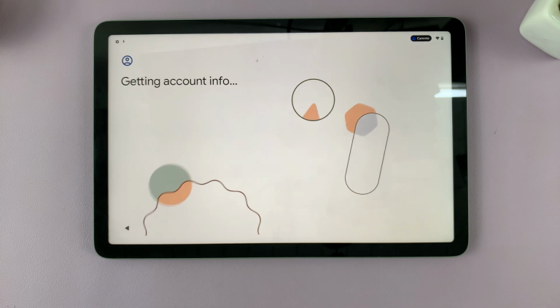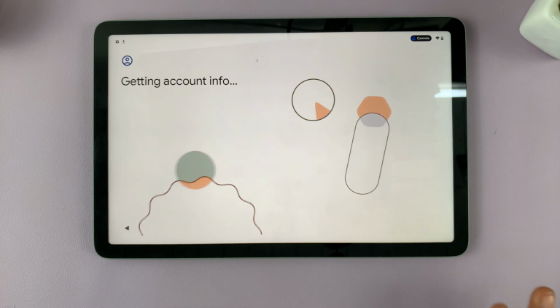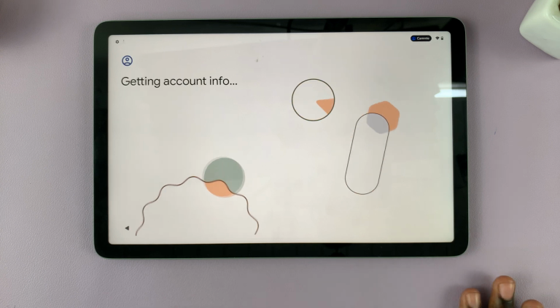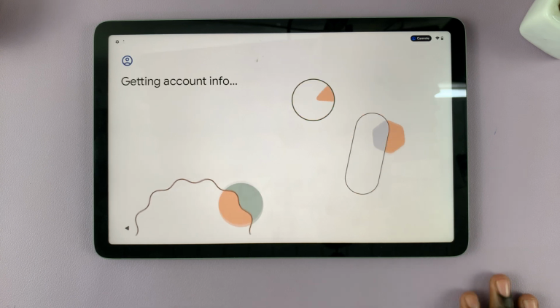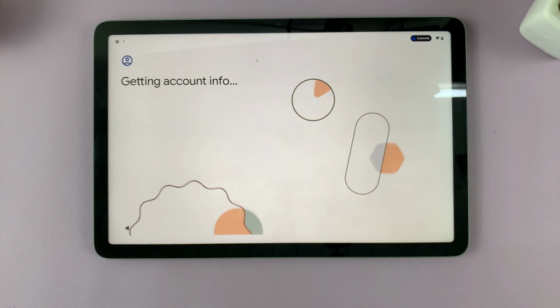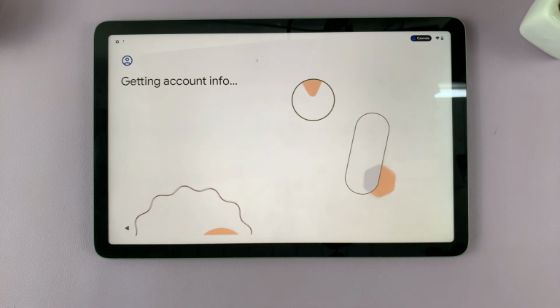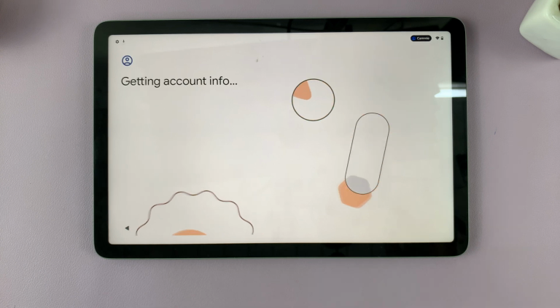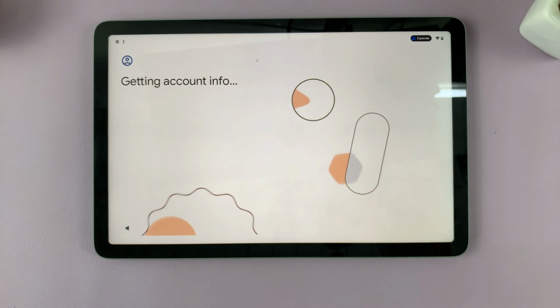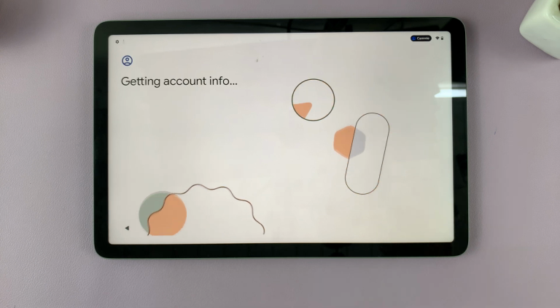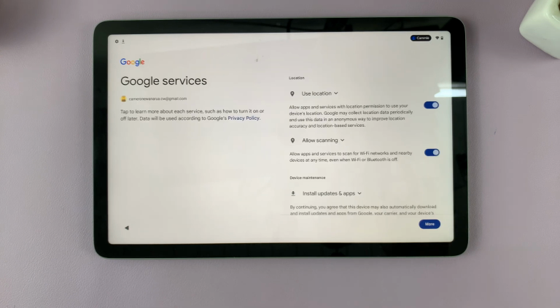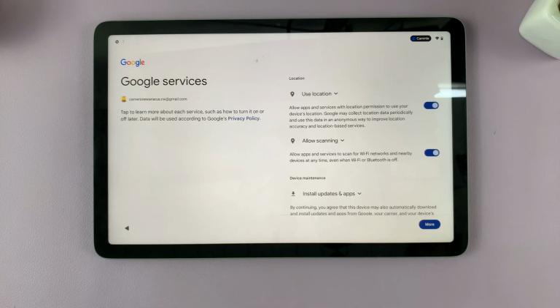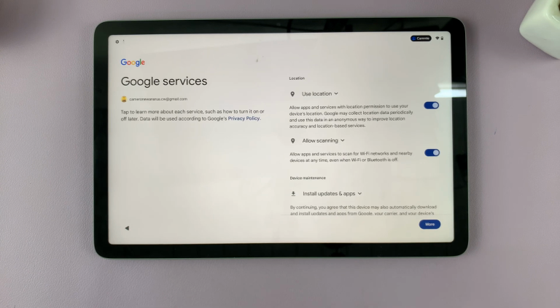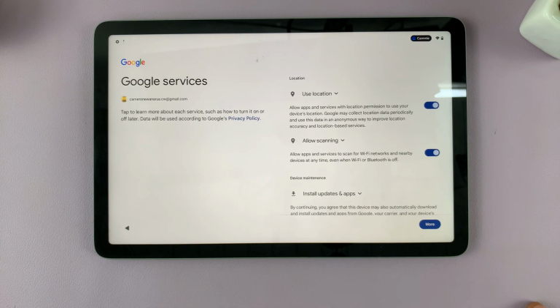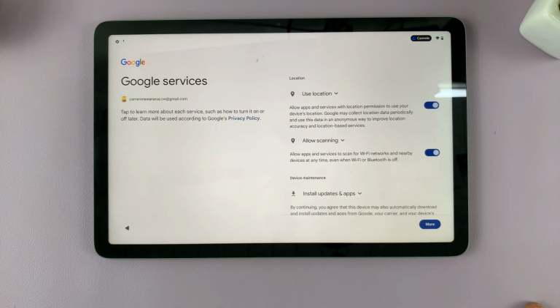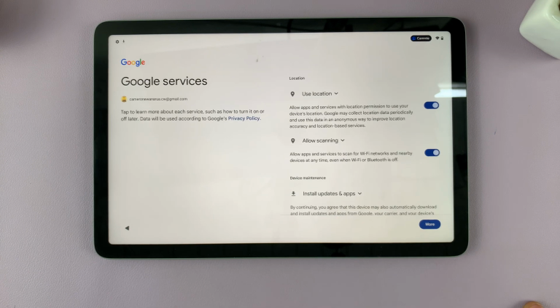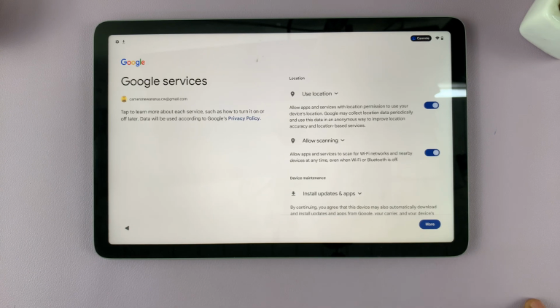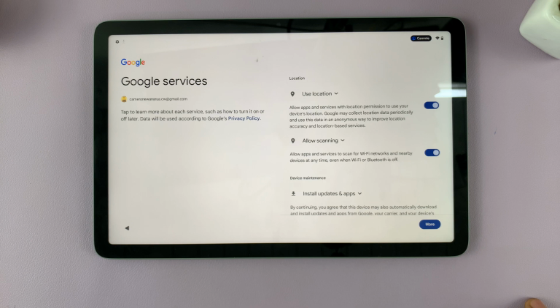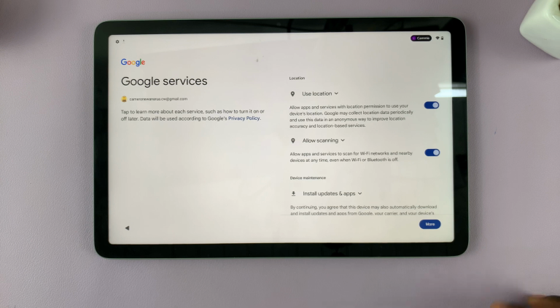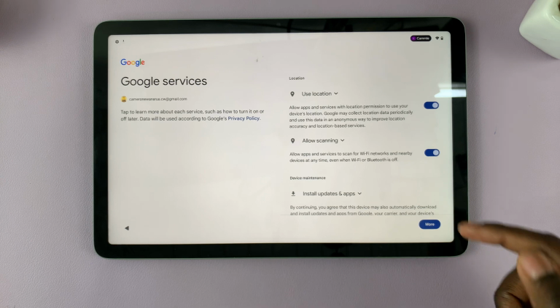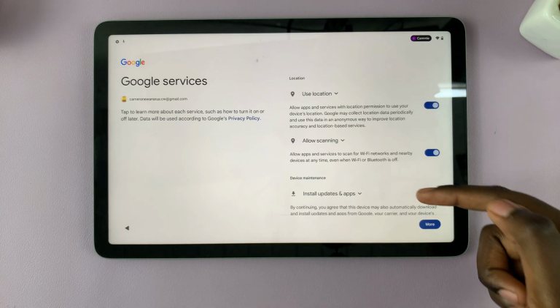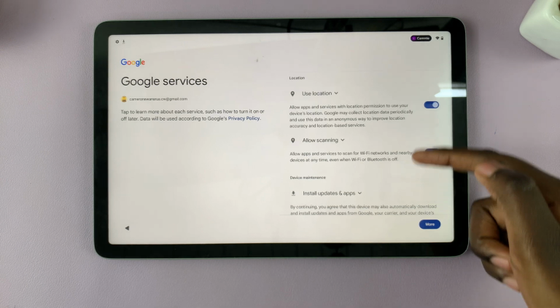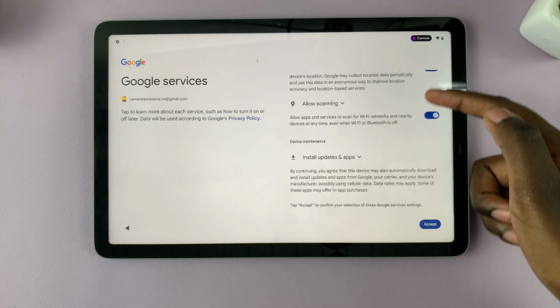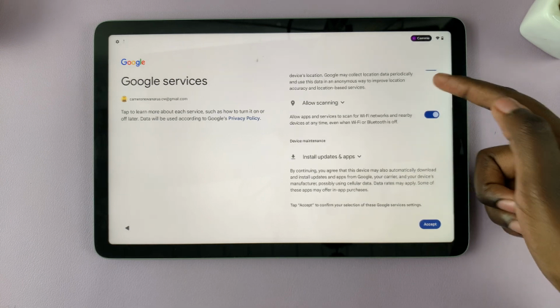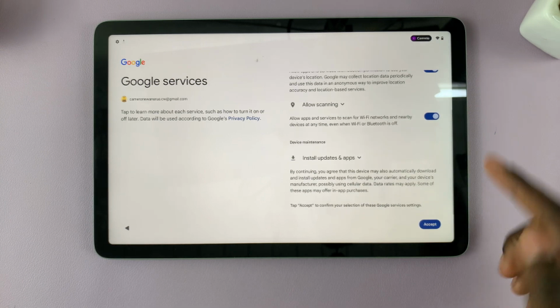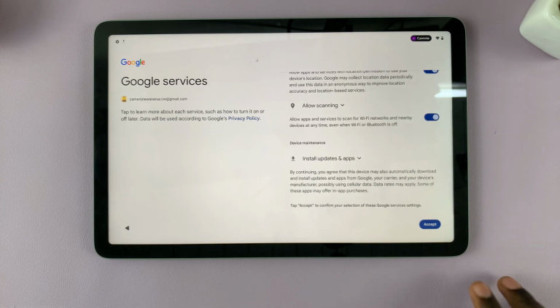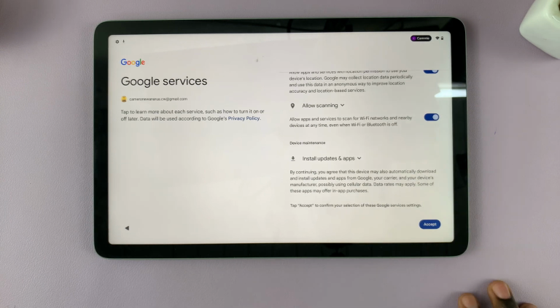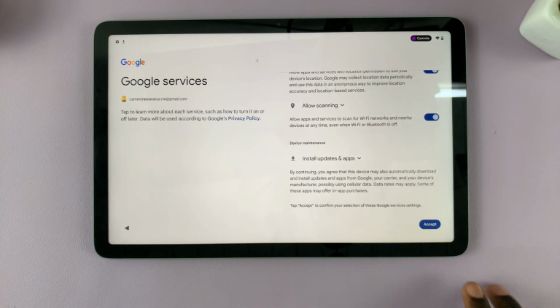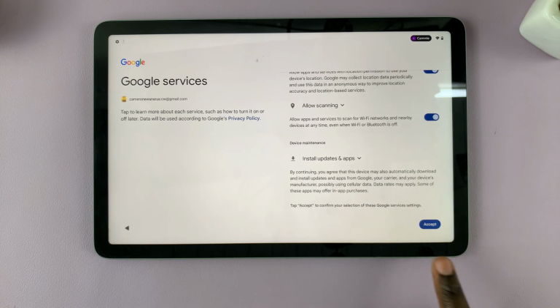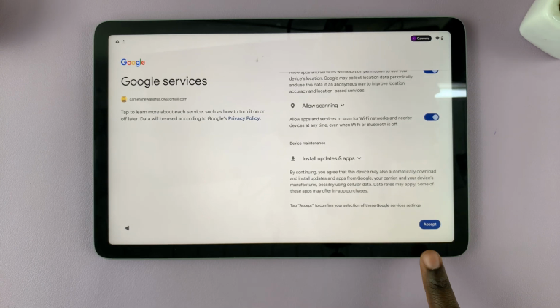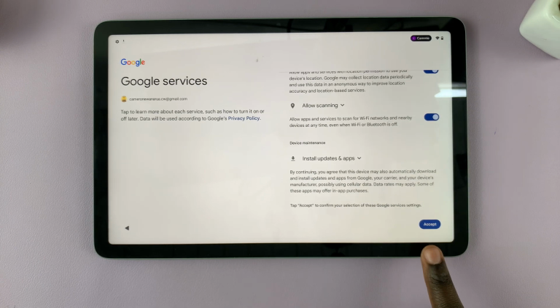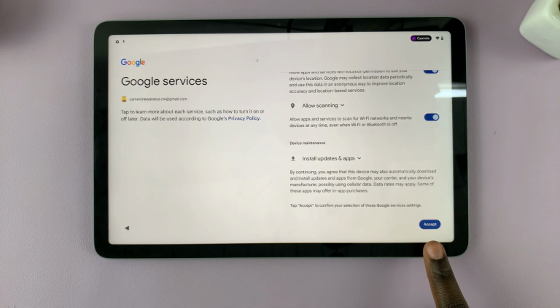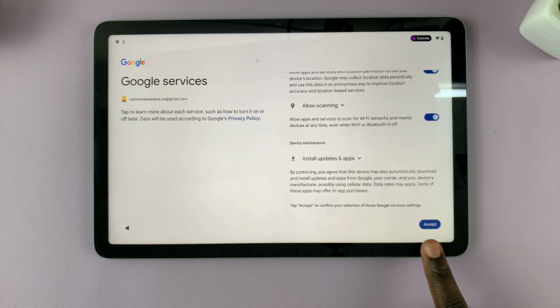Once your account is verified, tap on I Agree. Simply wait a few minutes, then scroll down and tap on Accept.